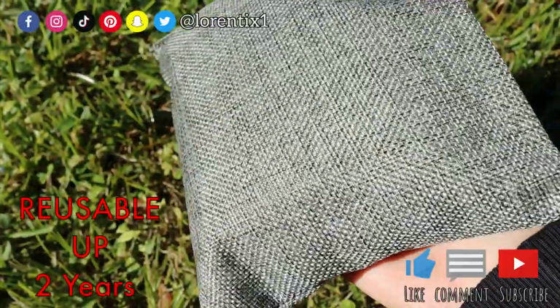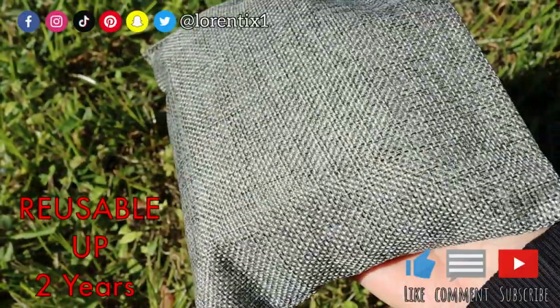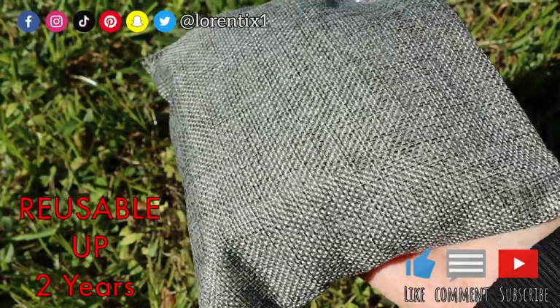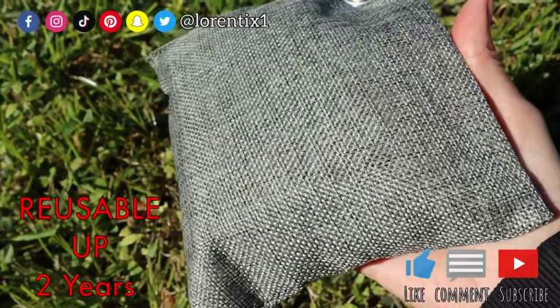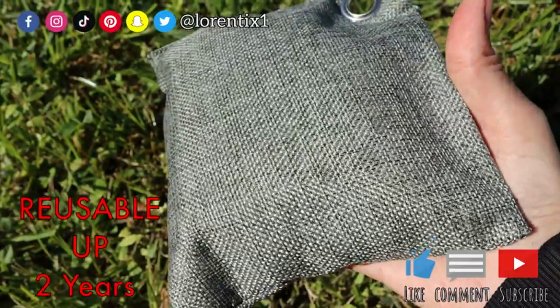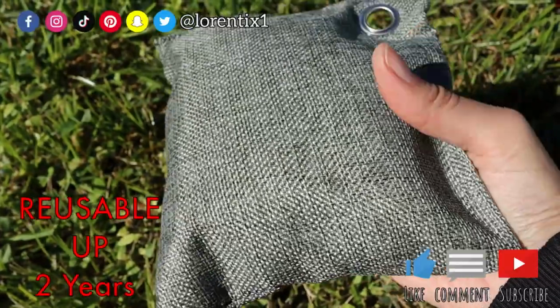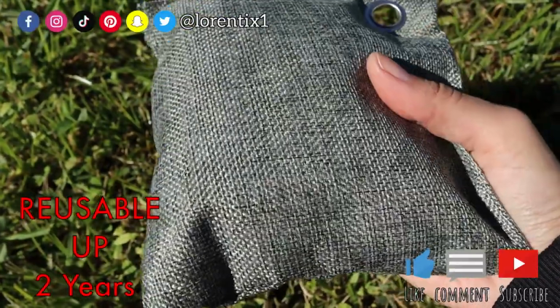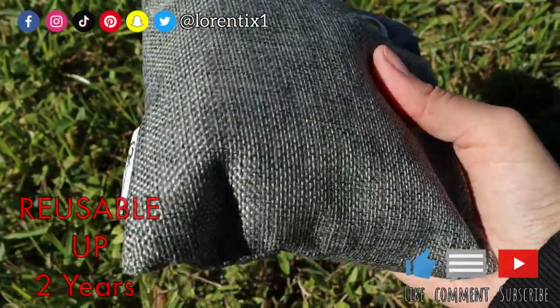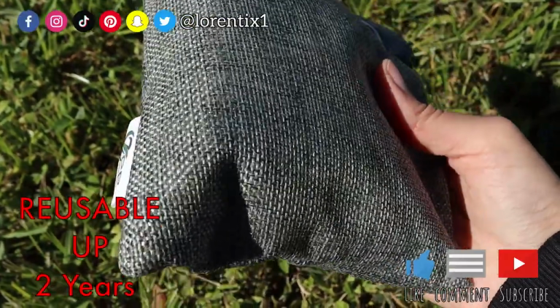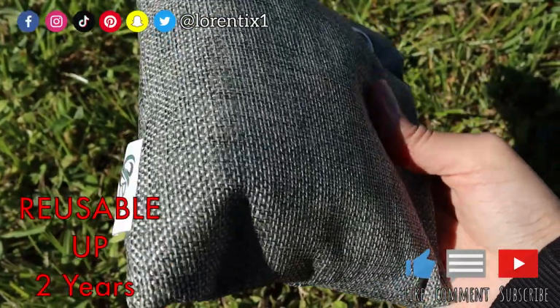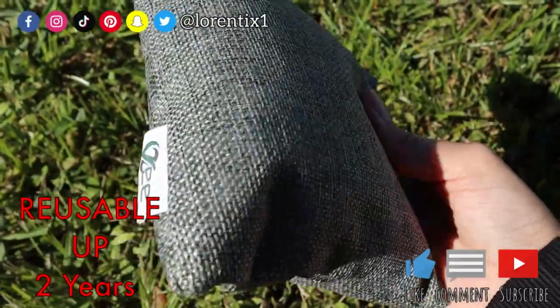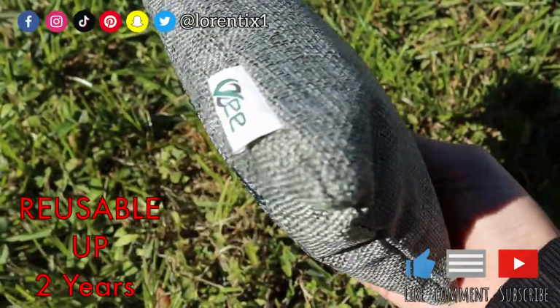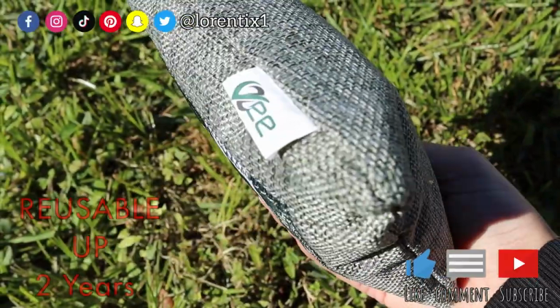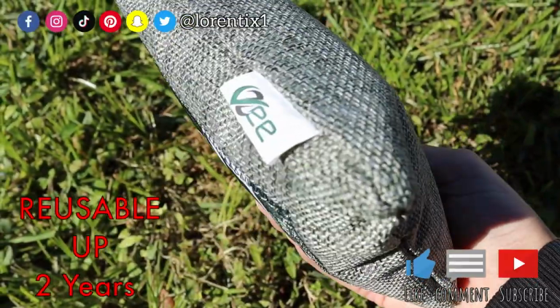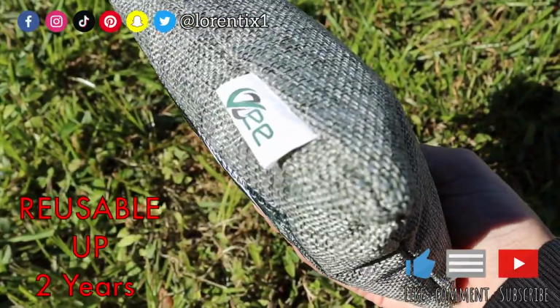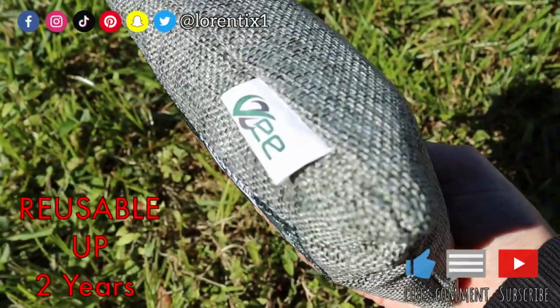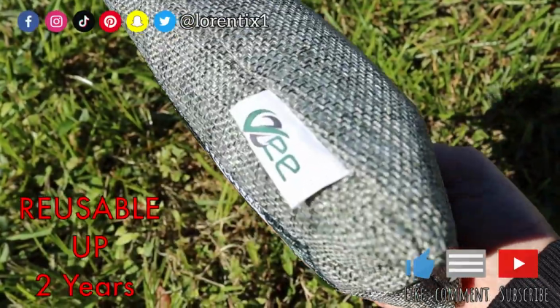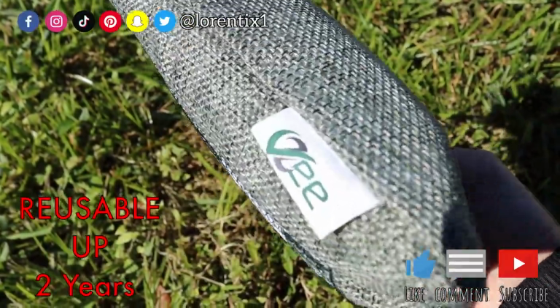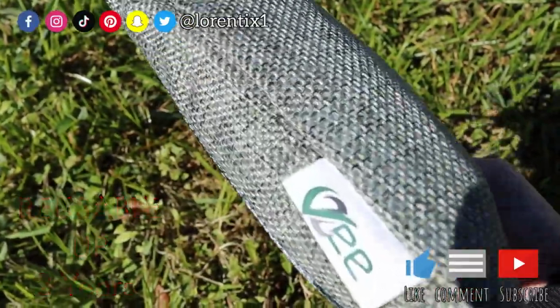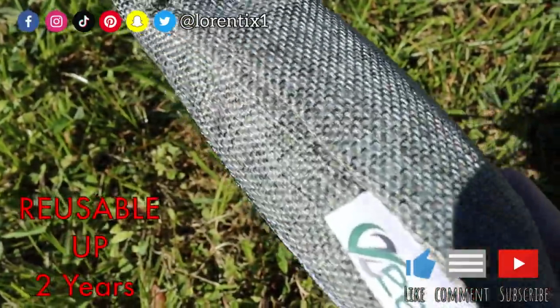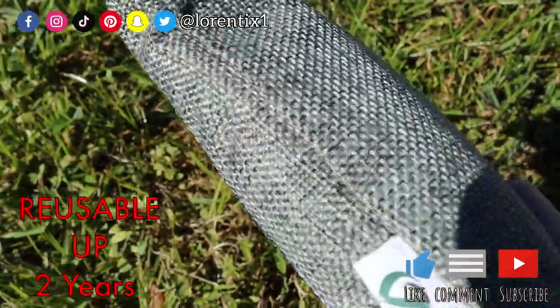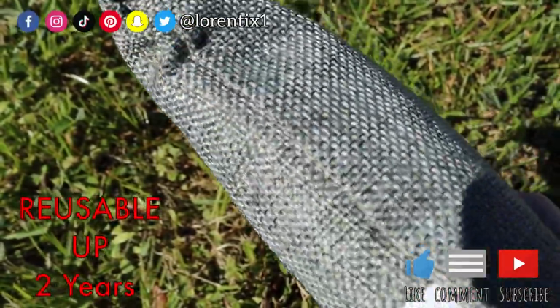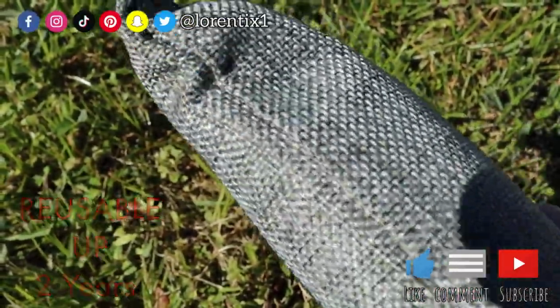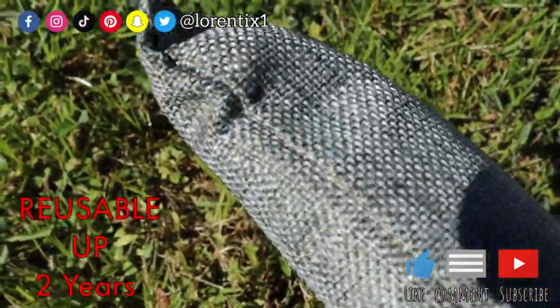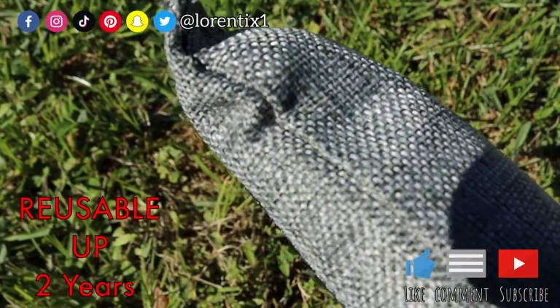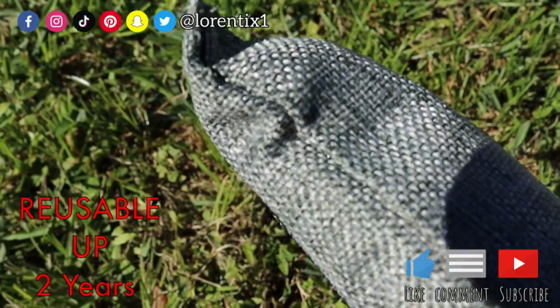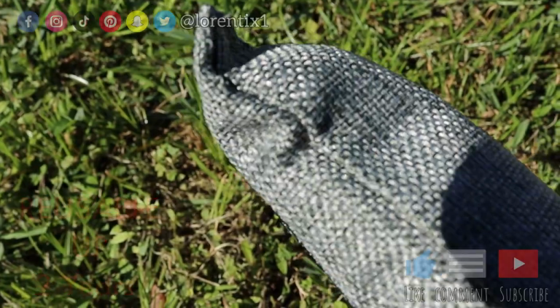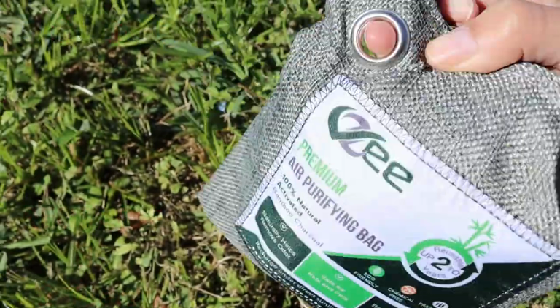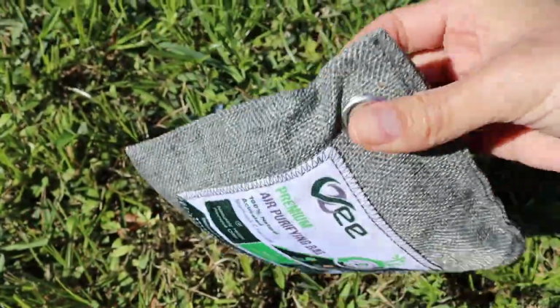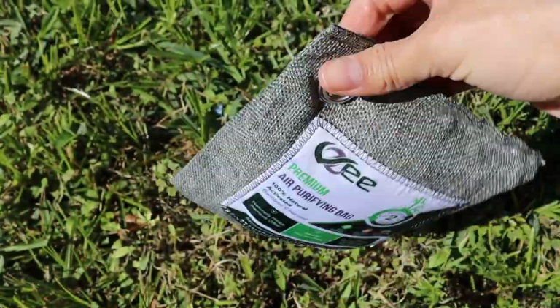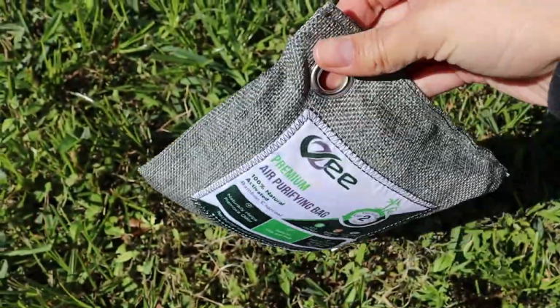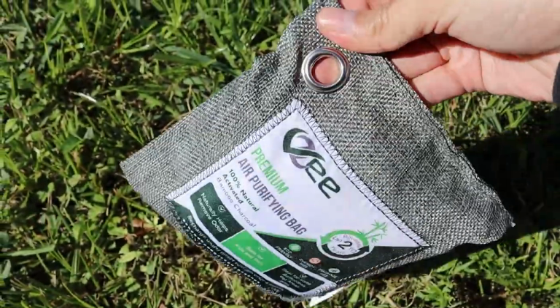It's safe for children and pets. Perfect to use at home, bathrooms, car, office, and pet areas.